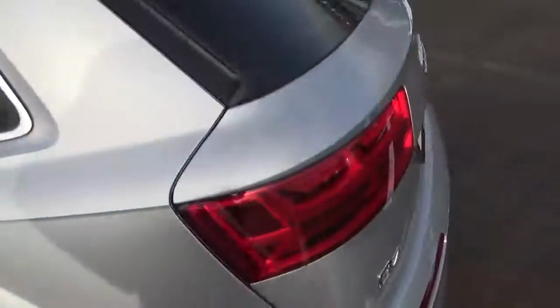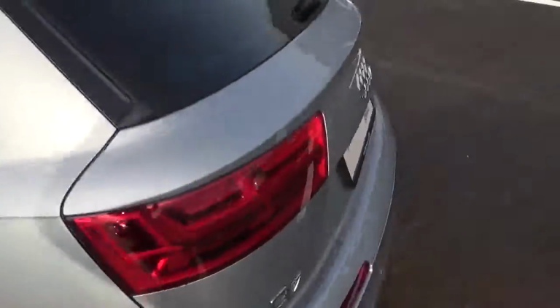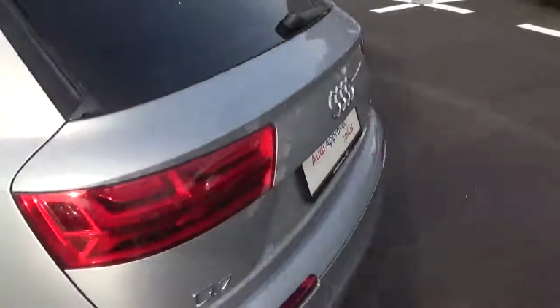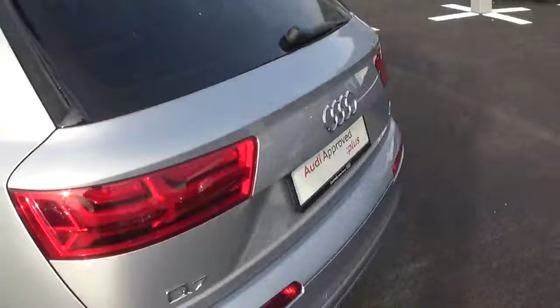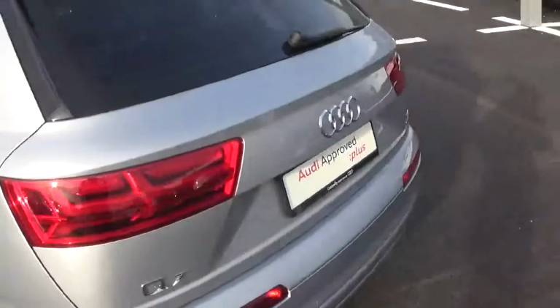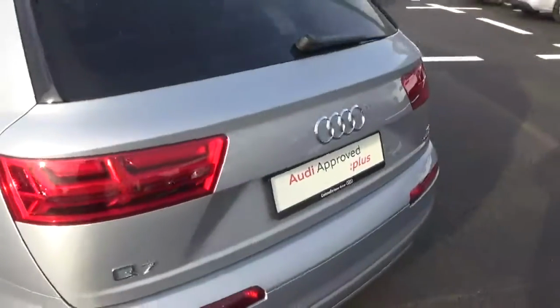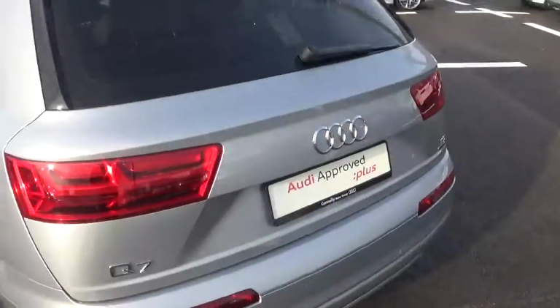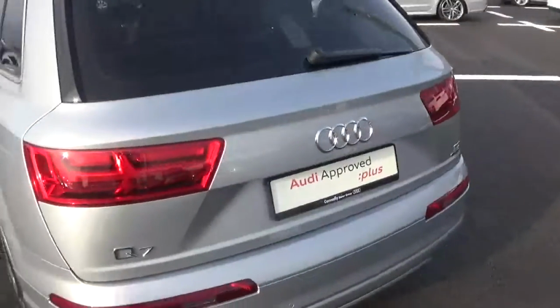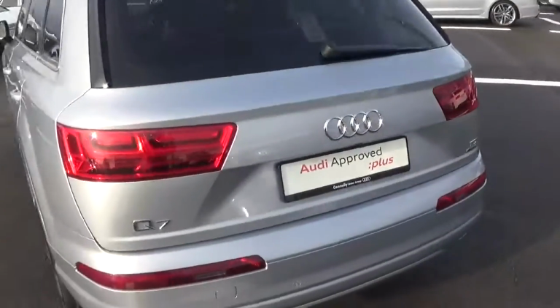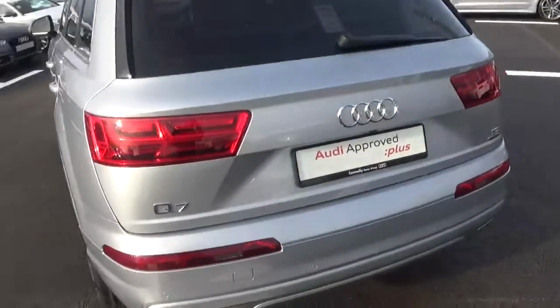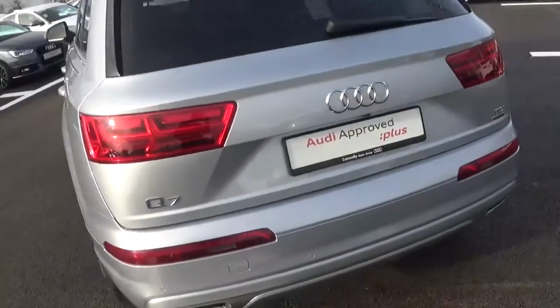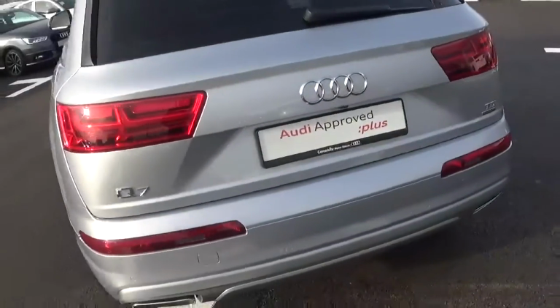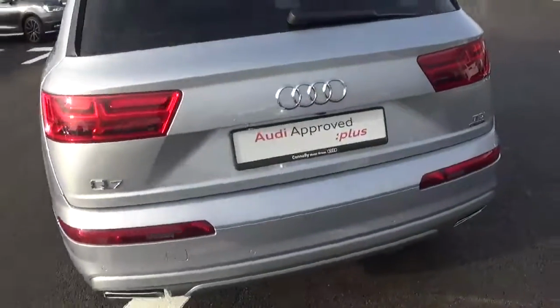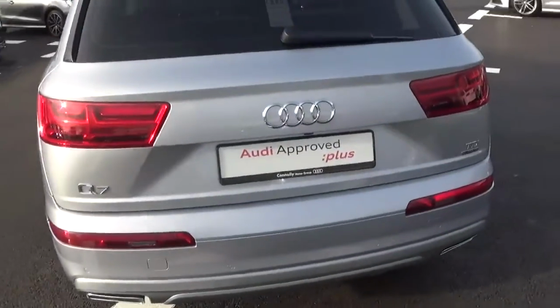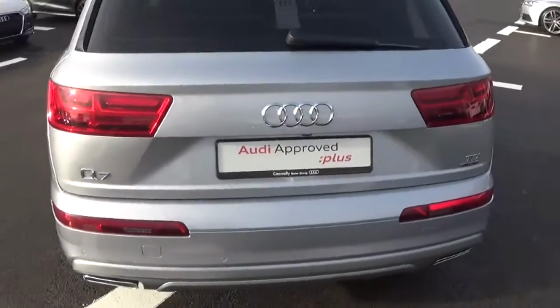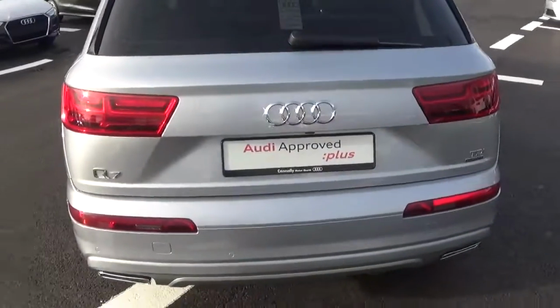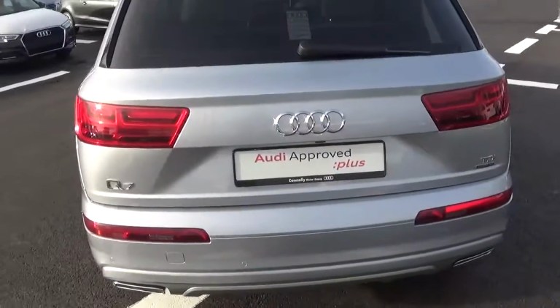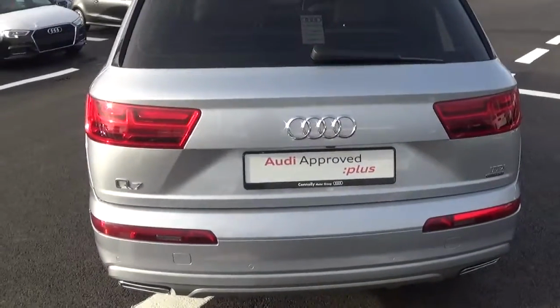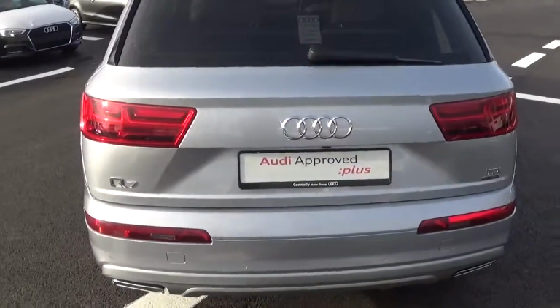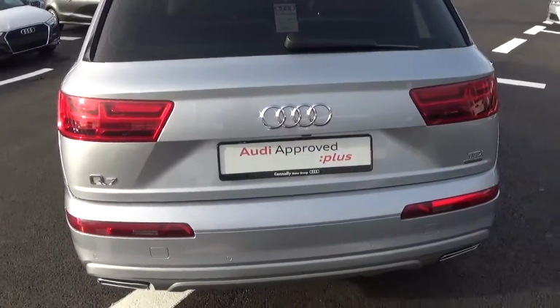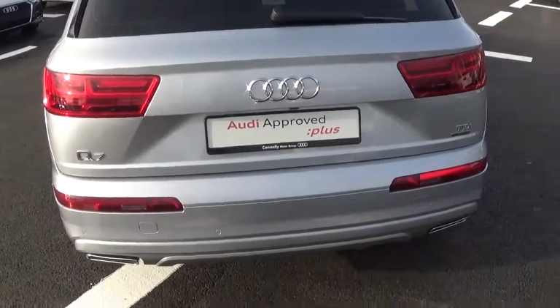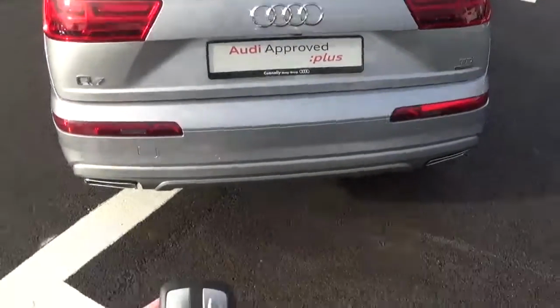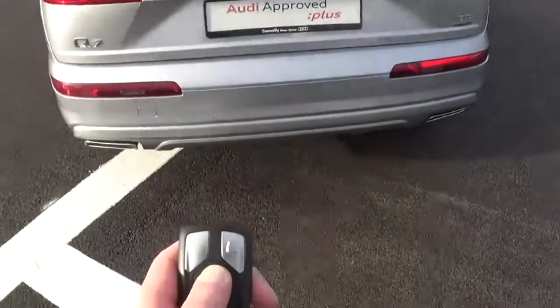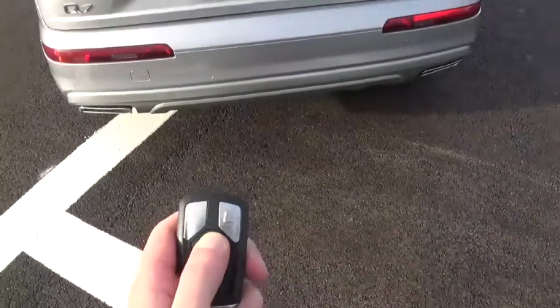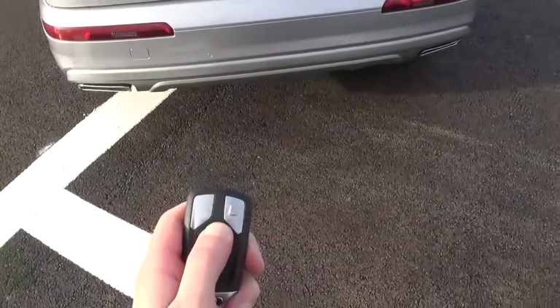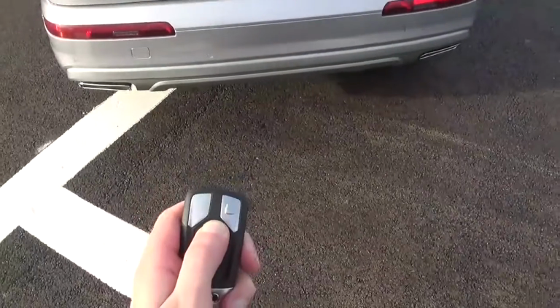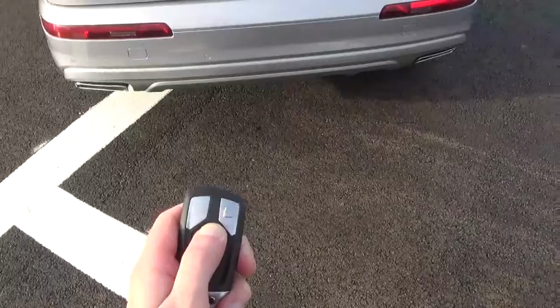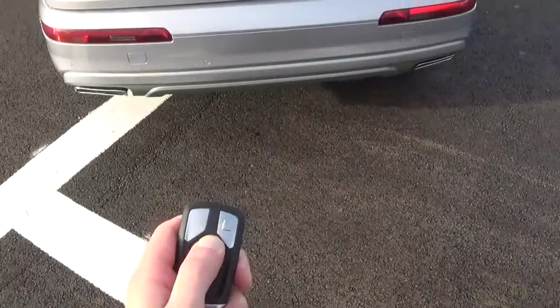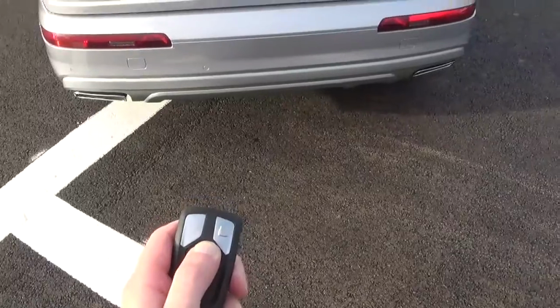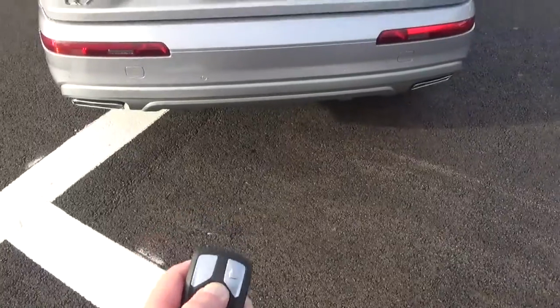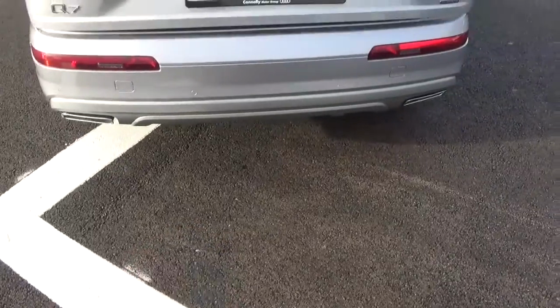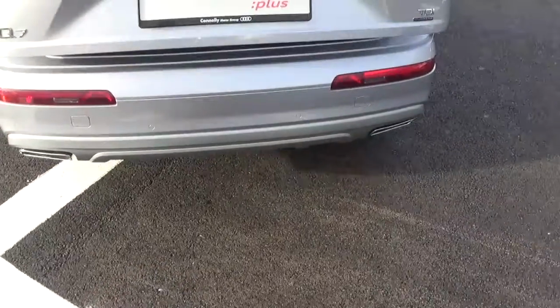Parking sensors are both front and rear, along with a reversing camera and a tailgate which can be released using the key fob.